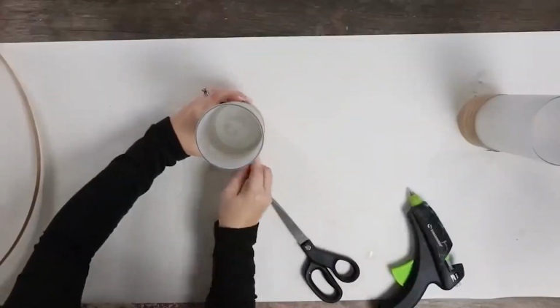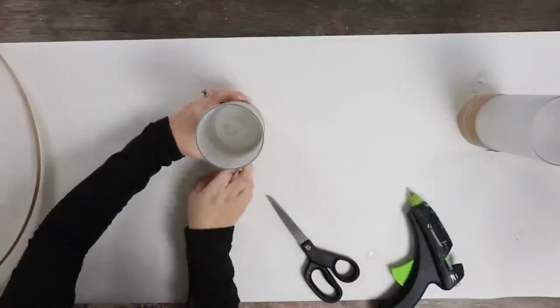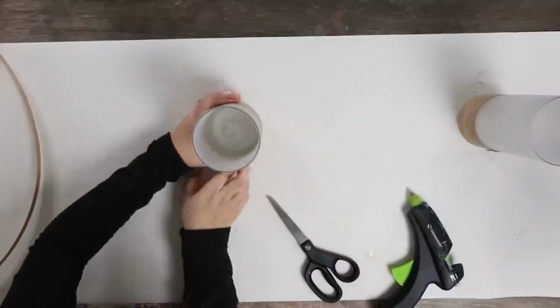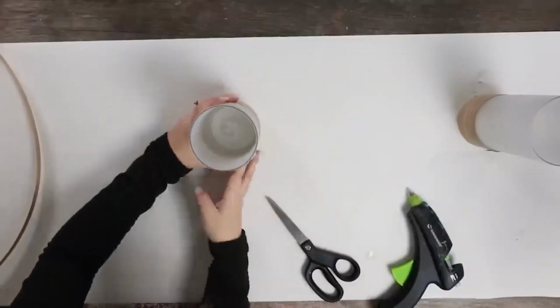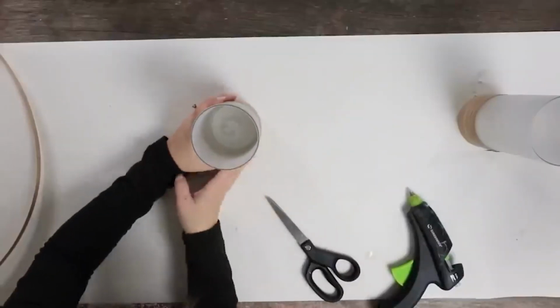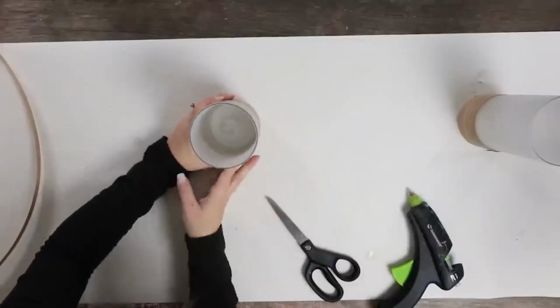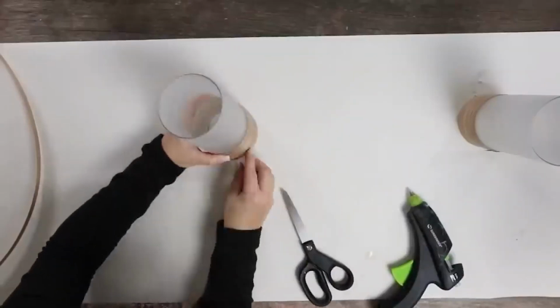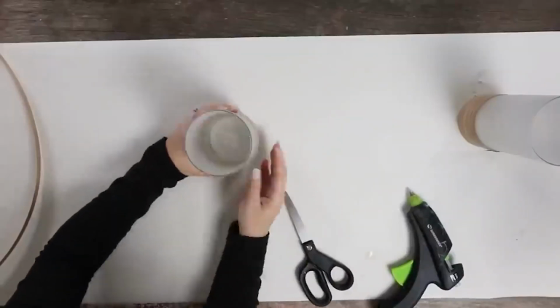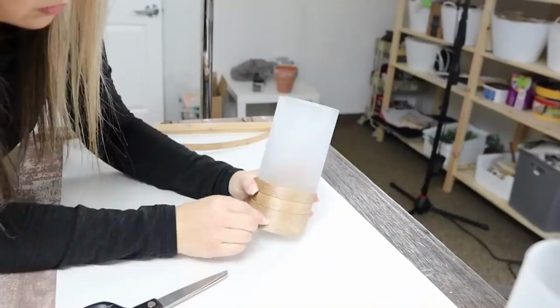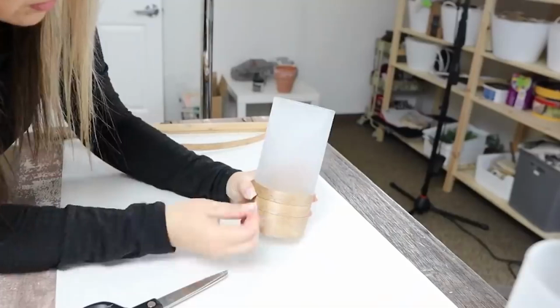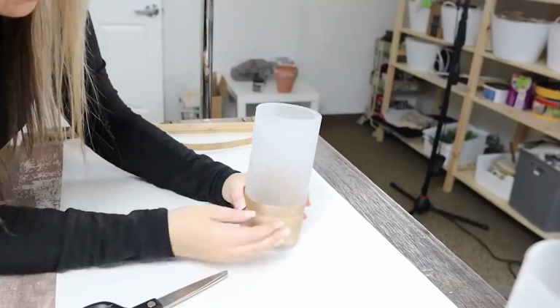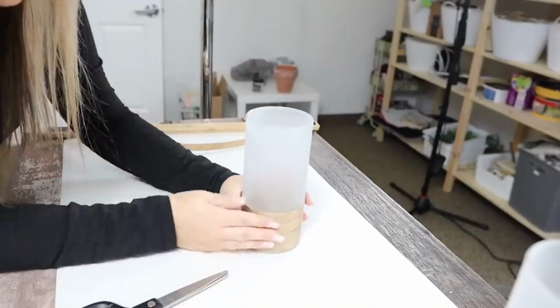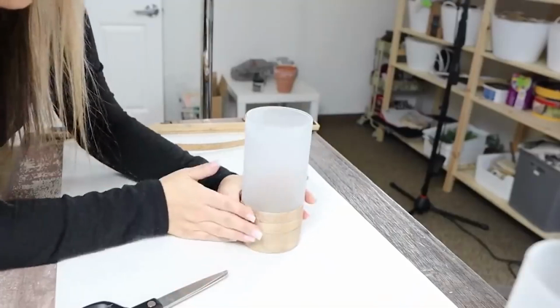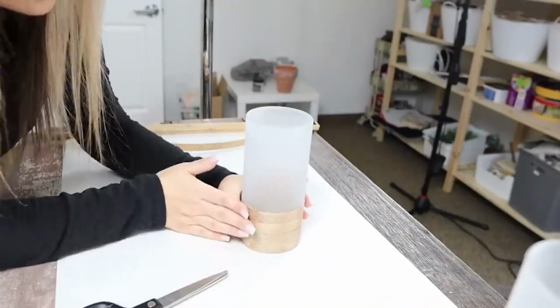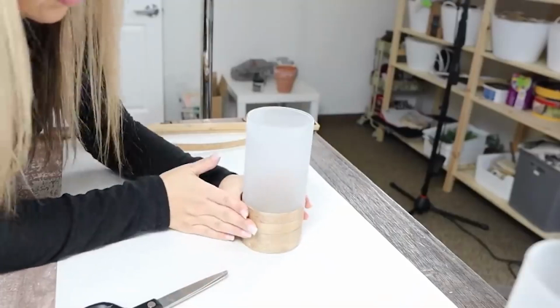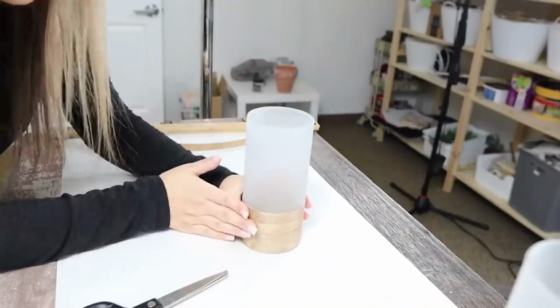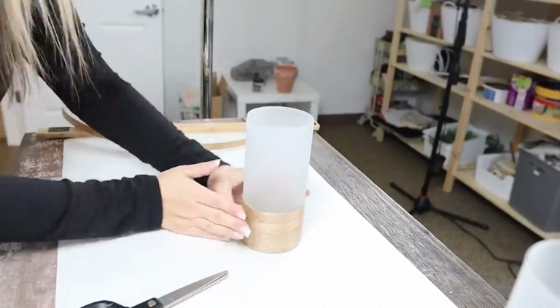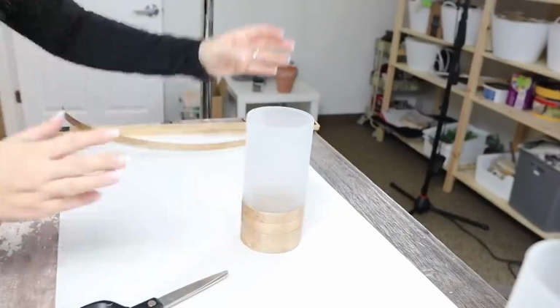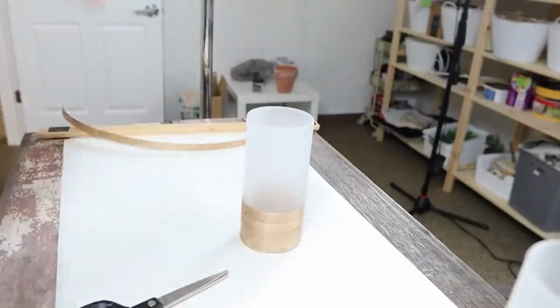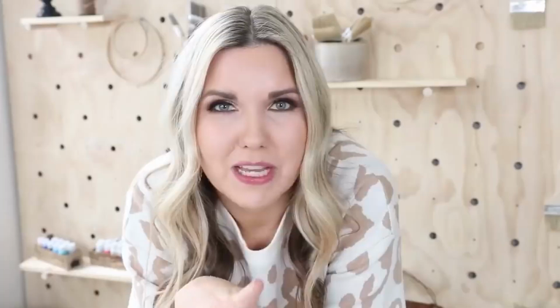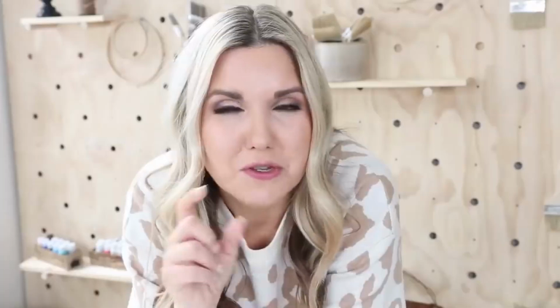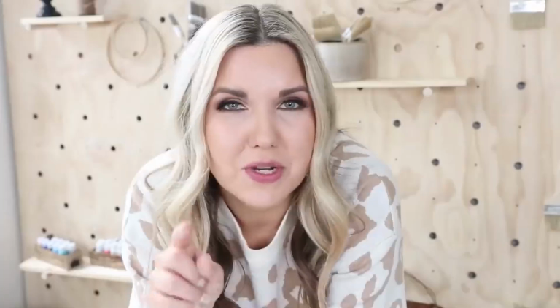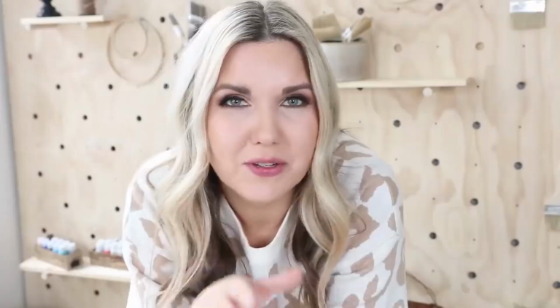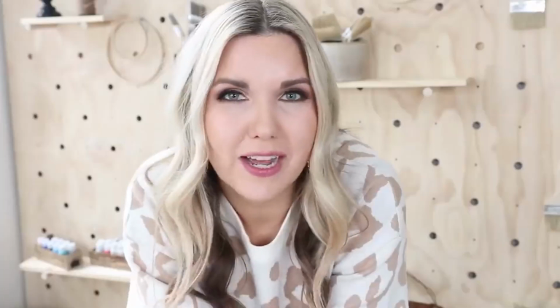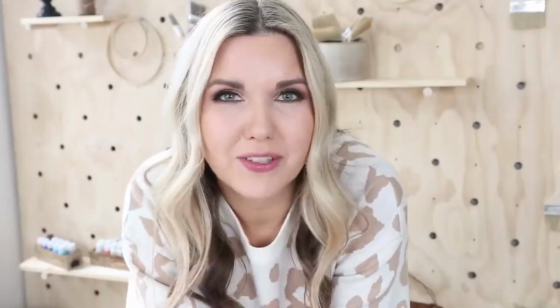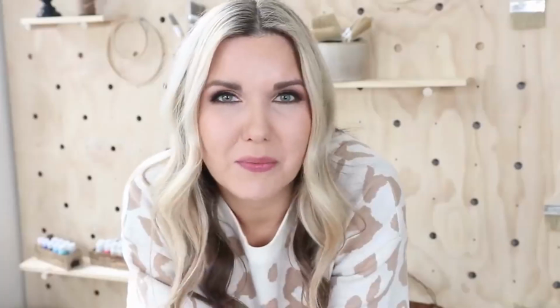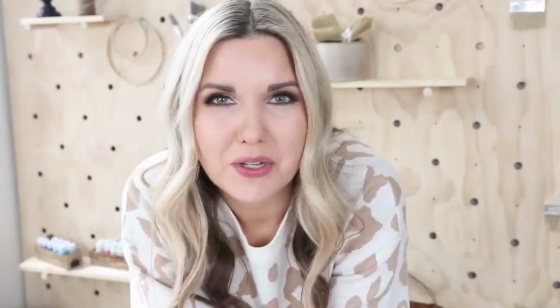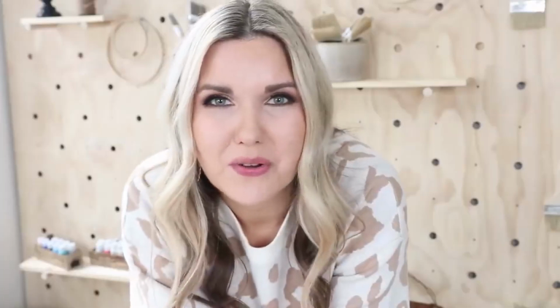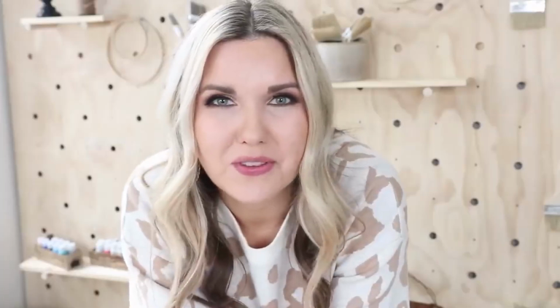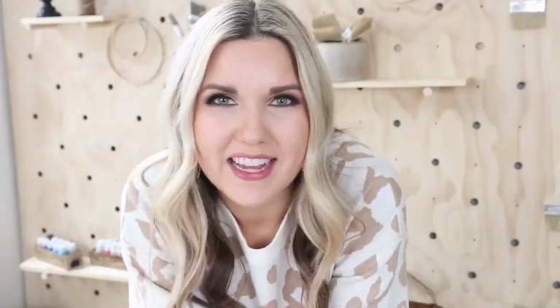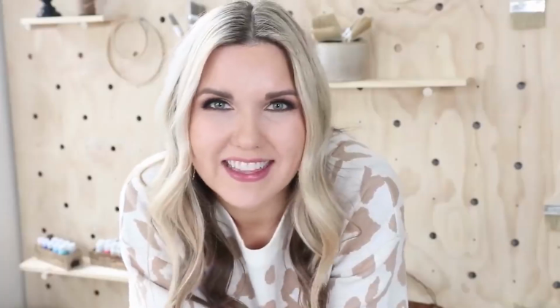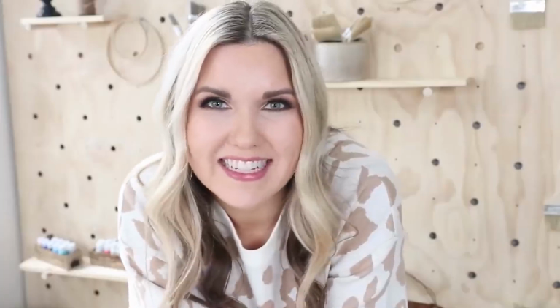I think these look great sitting out as an accent piece. You guys are going to have to let me know if you like these.